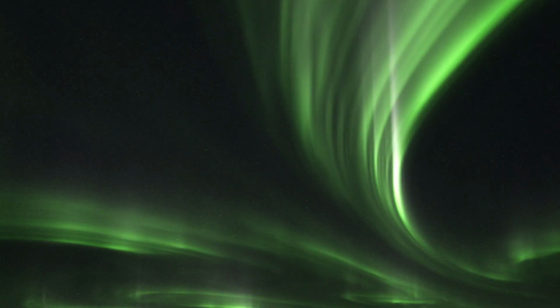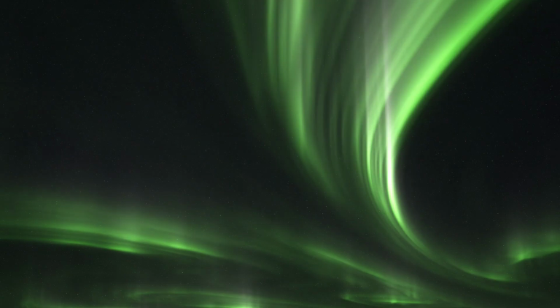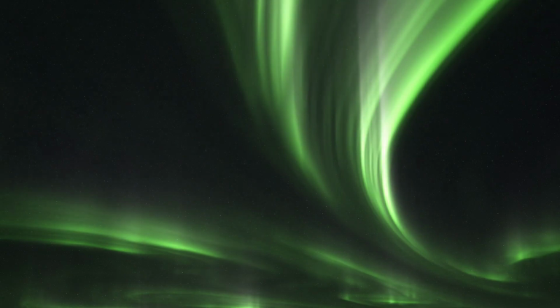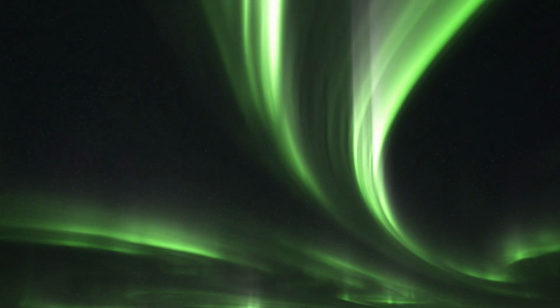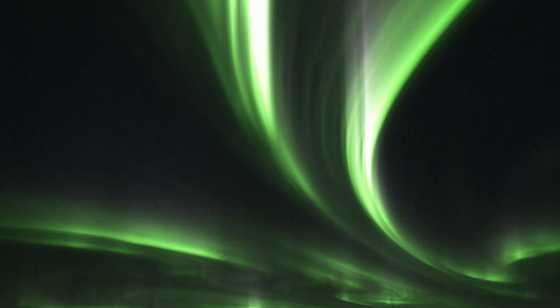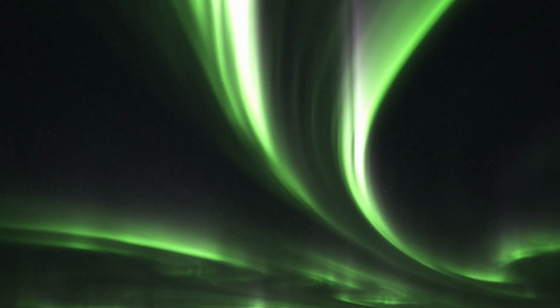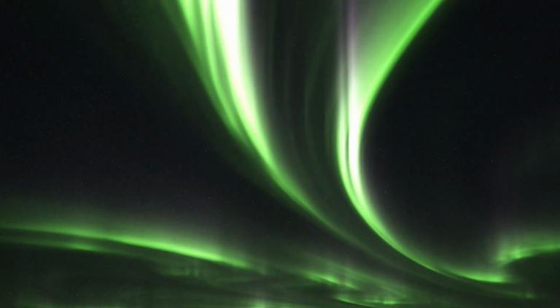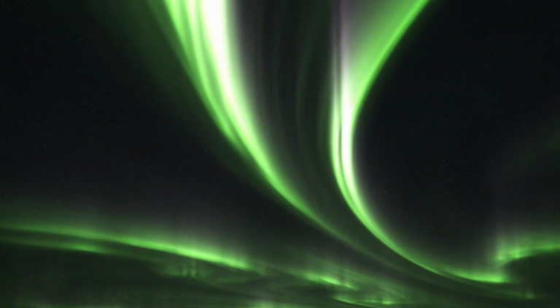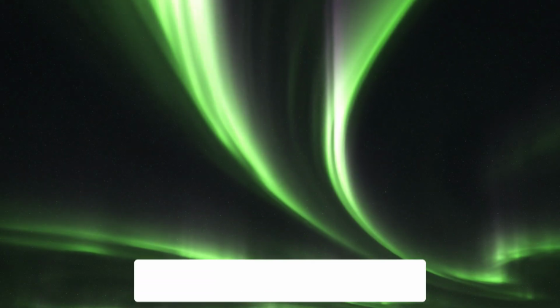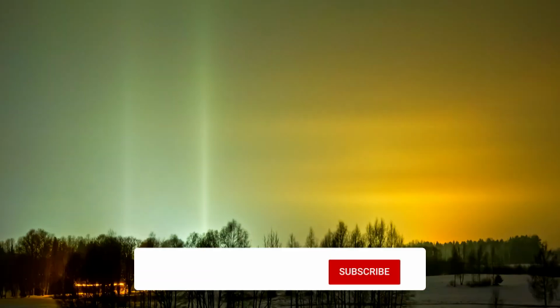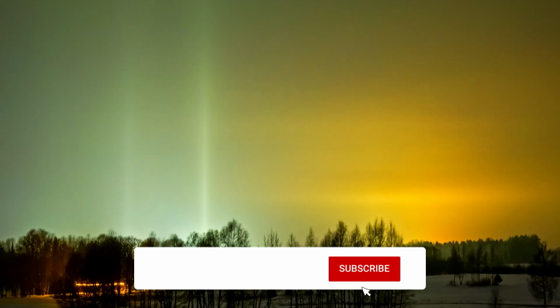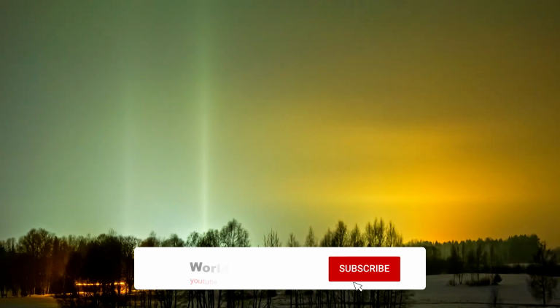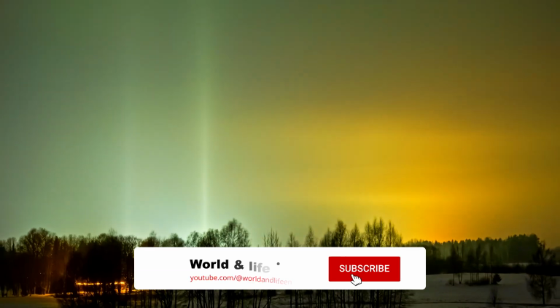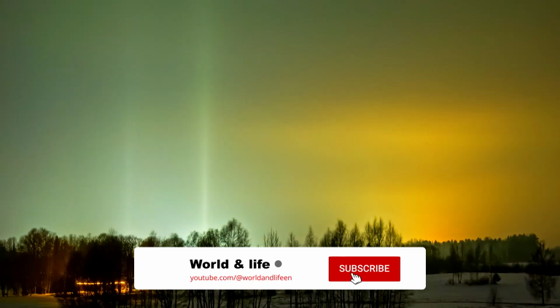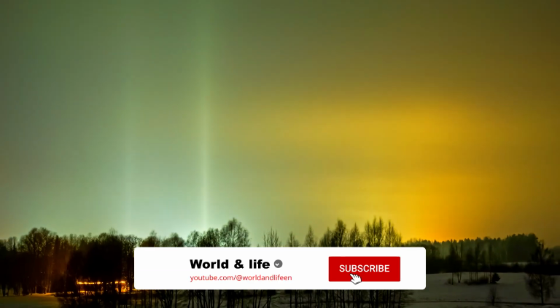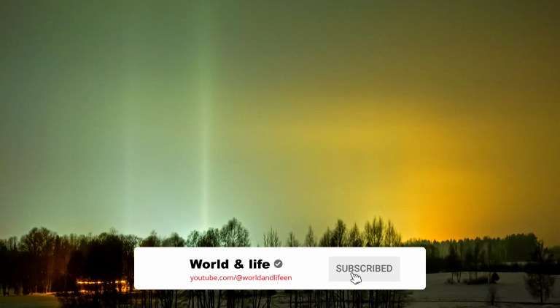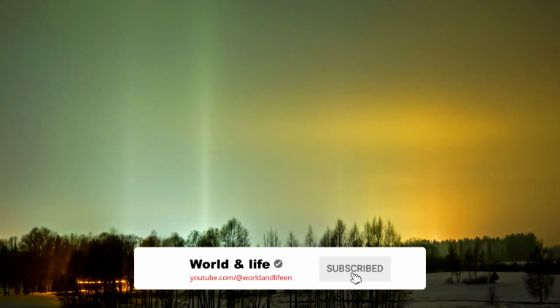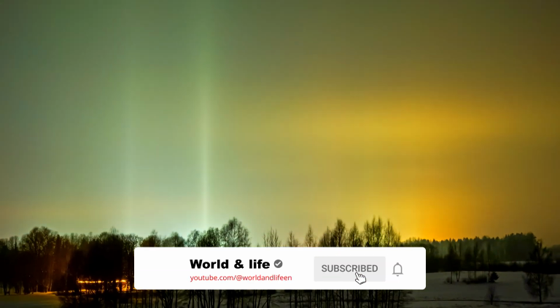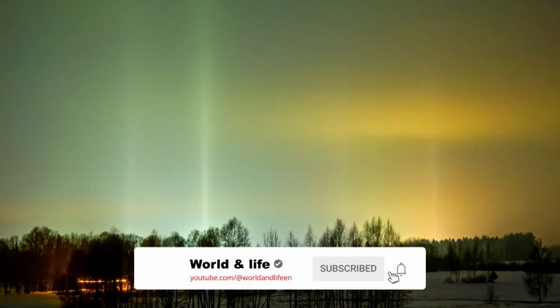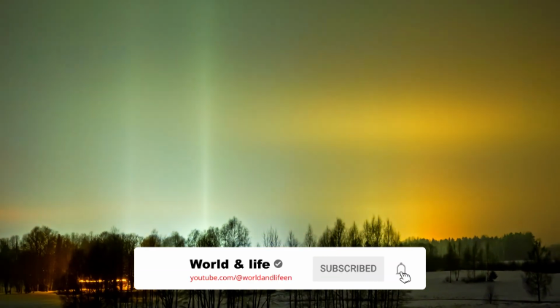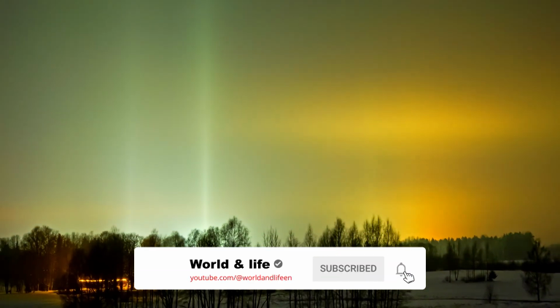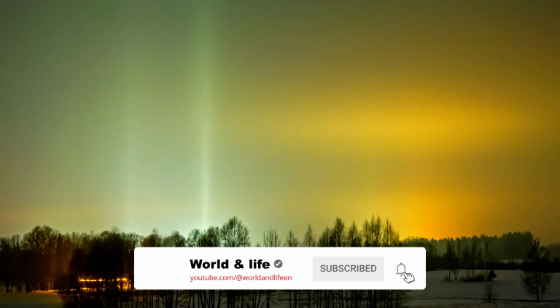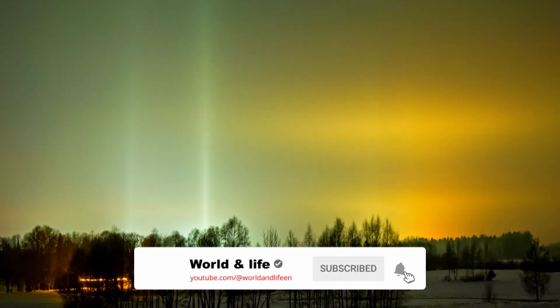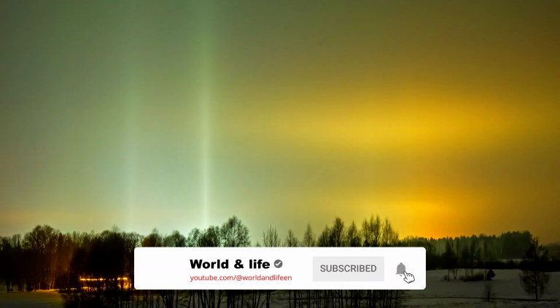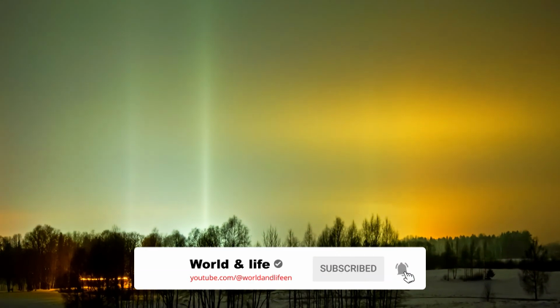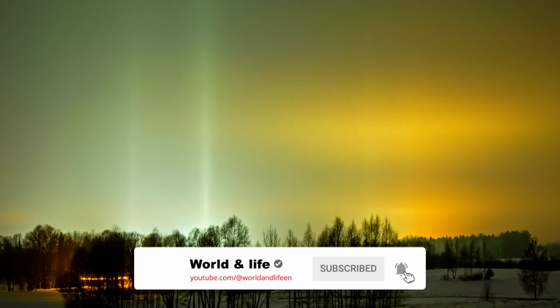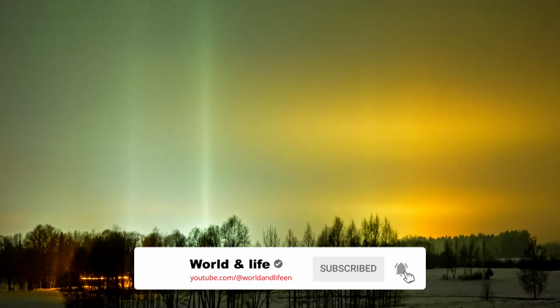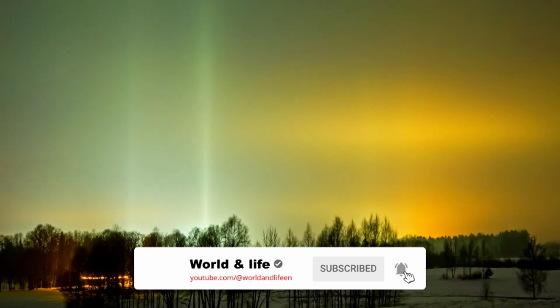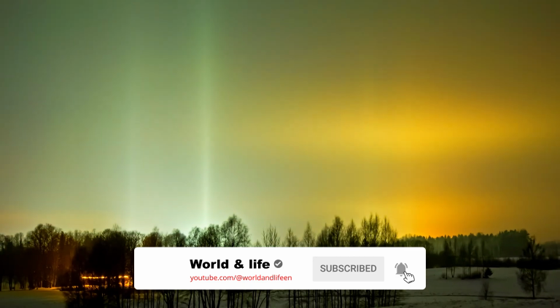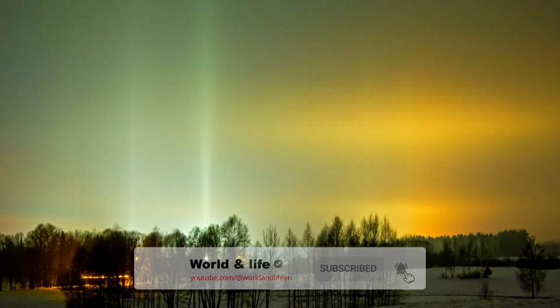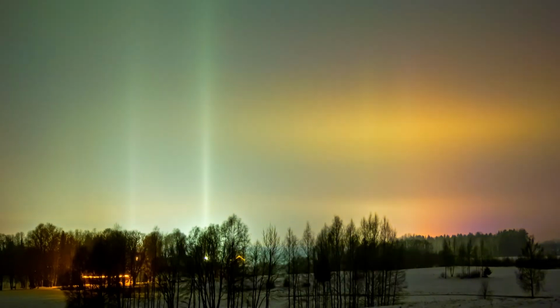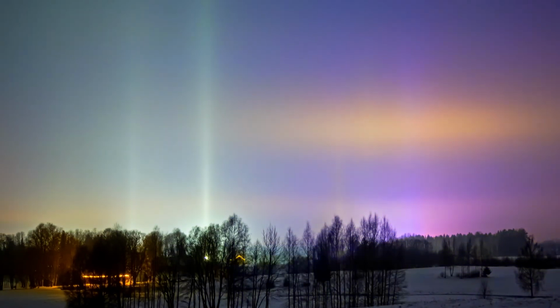Don't hesitate to like our video, subscribe, and click that bell icon to not miss out on any wonders of the world.